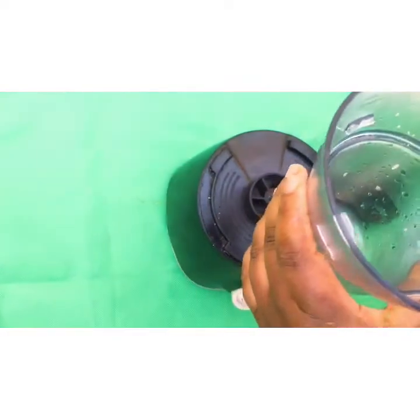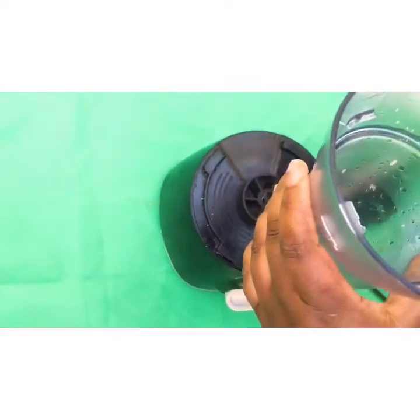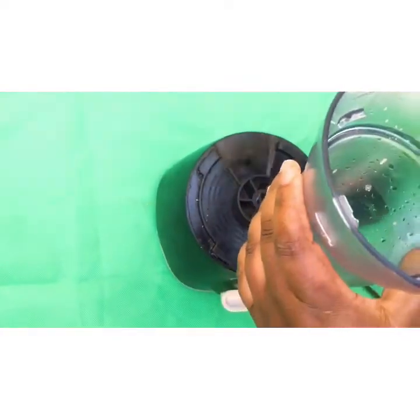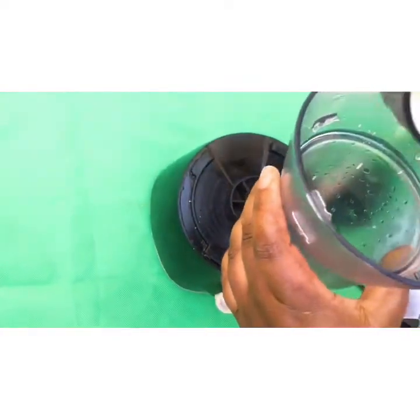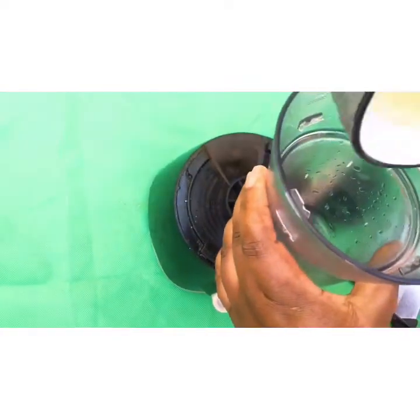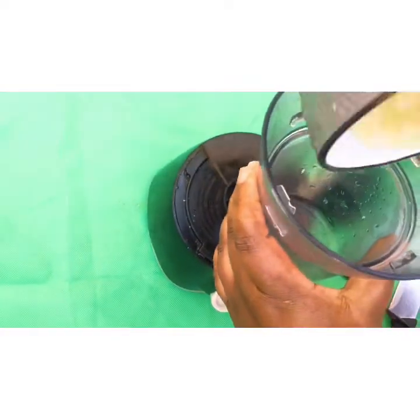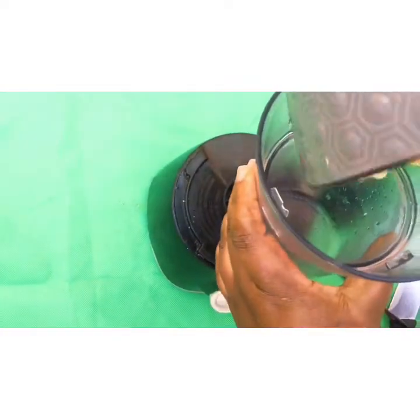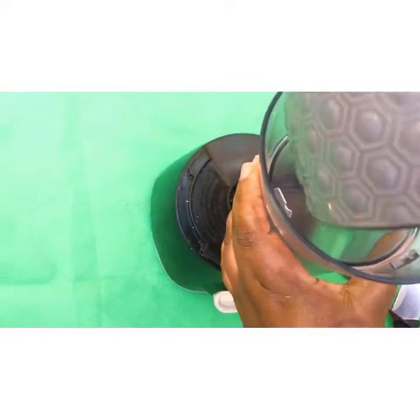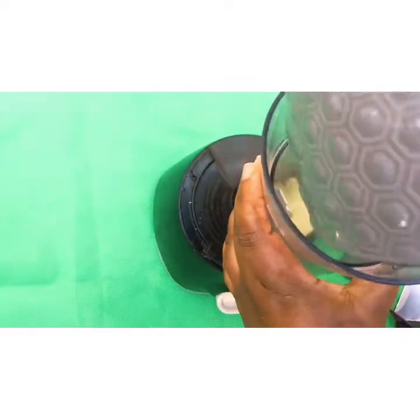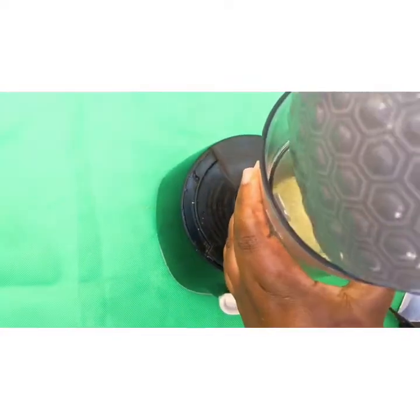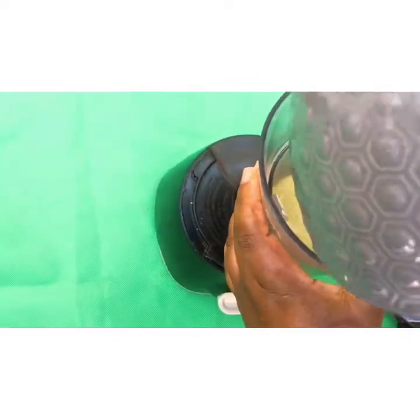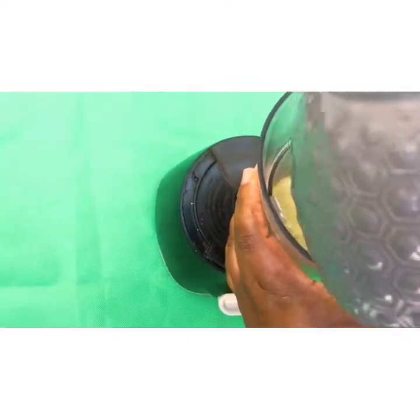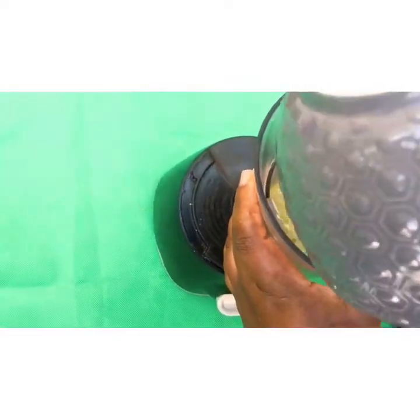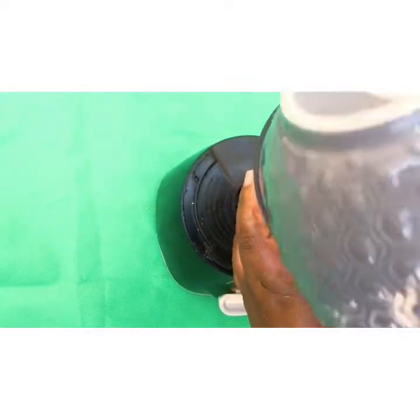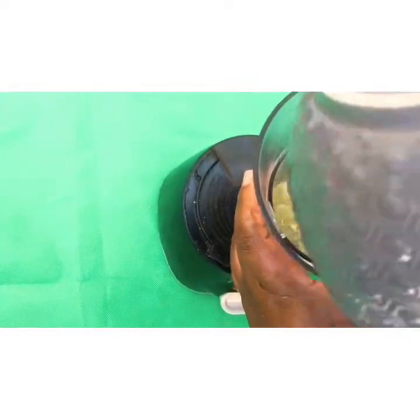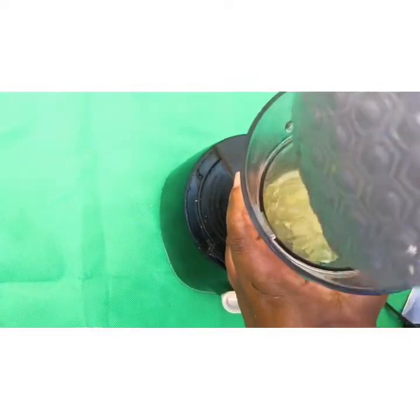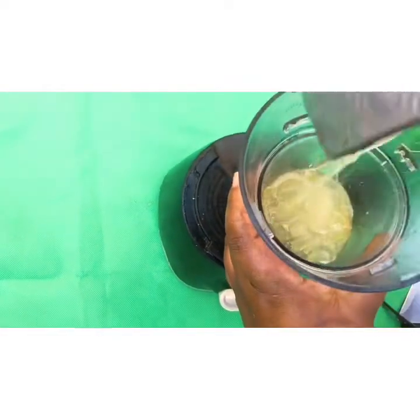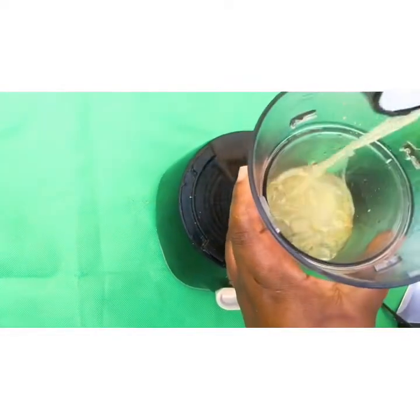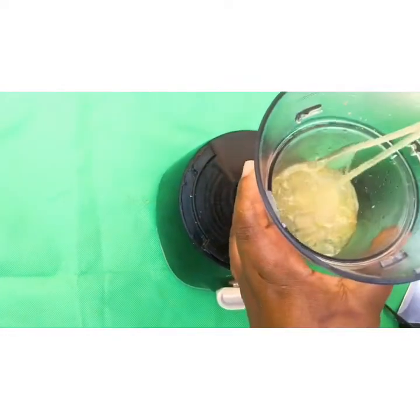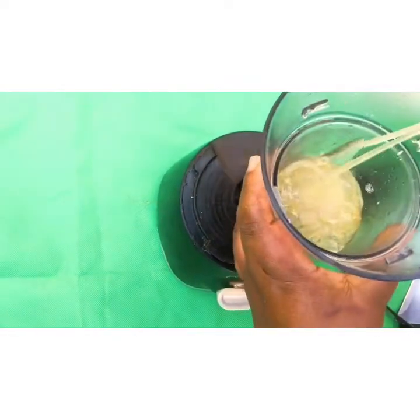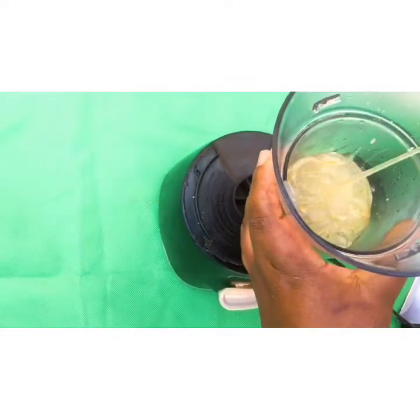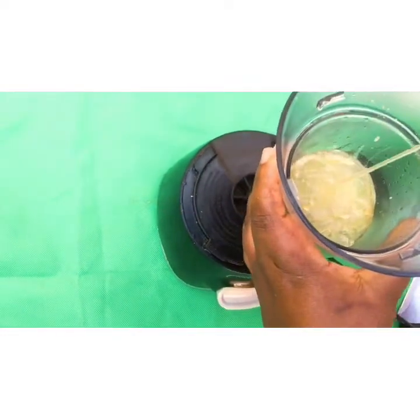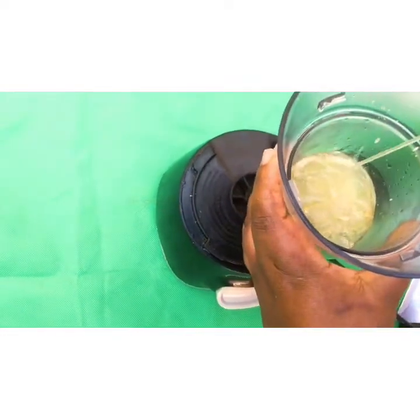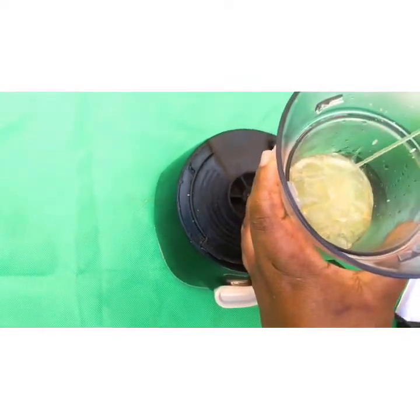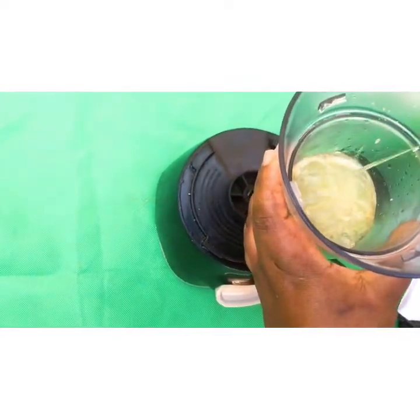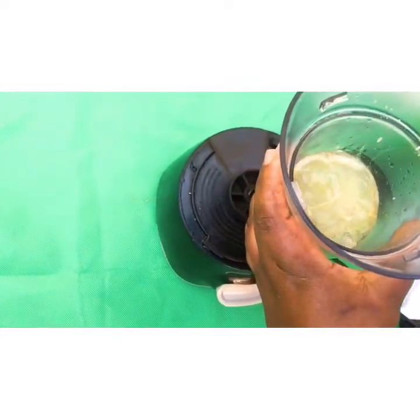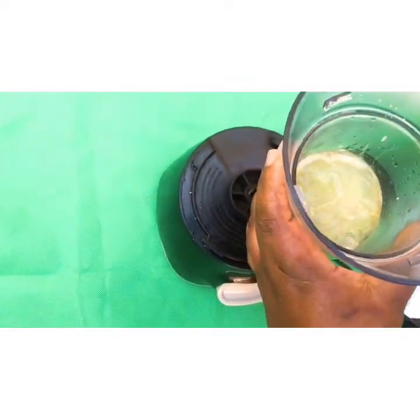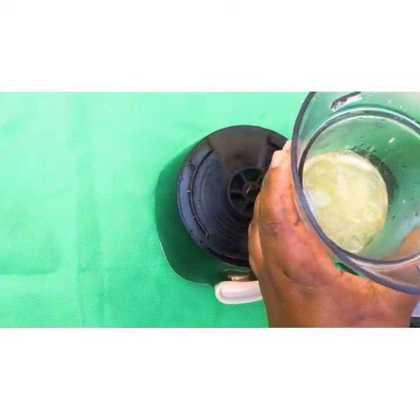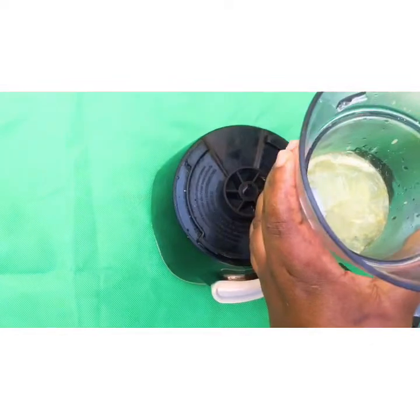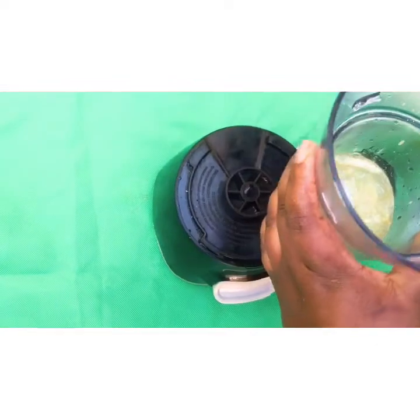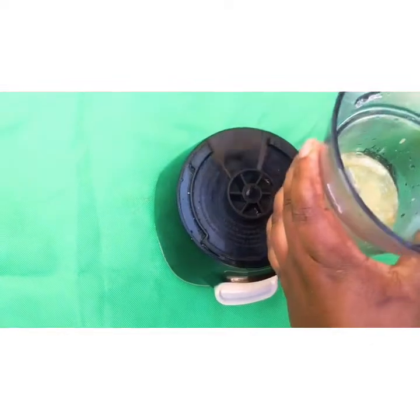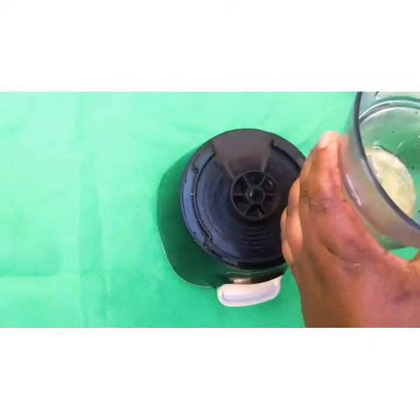After getting all the liquid from it, you just pour it into your blender and blend it to get a smooth consistency.